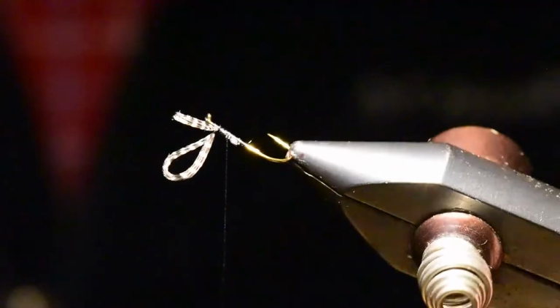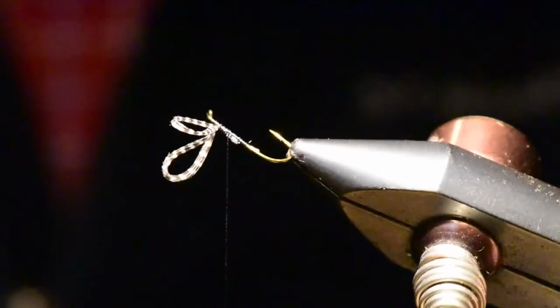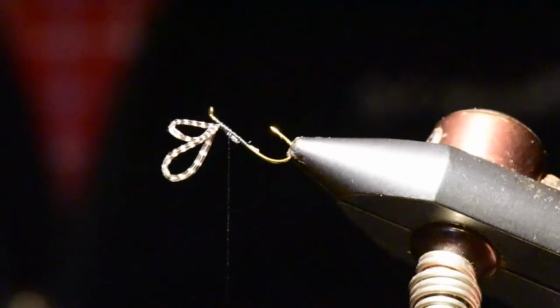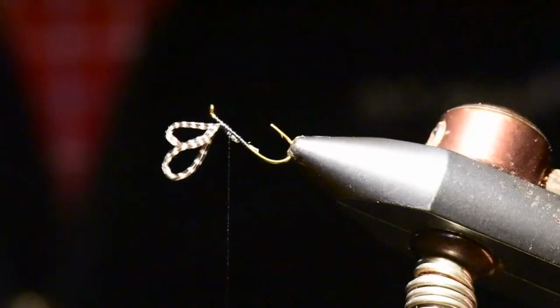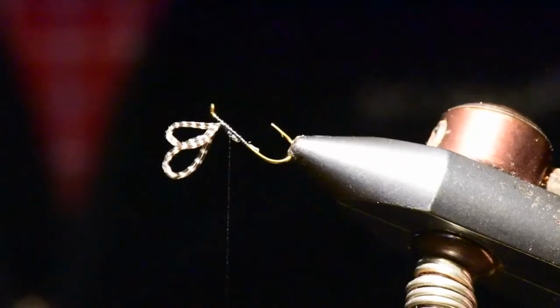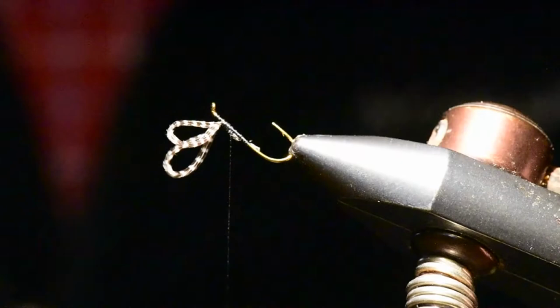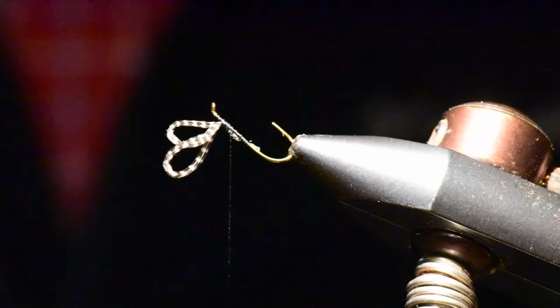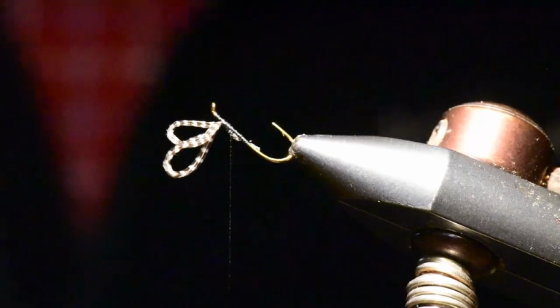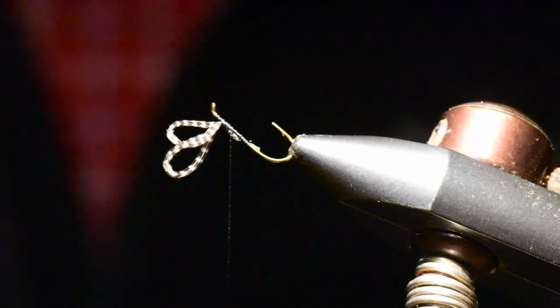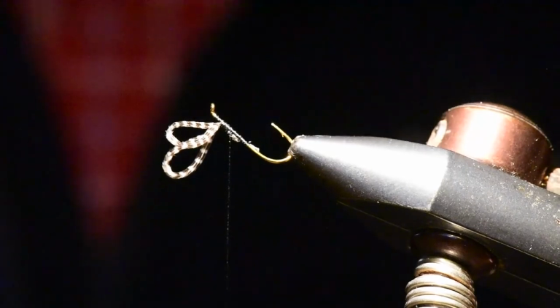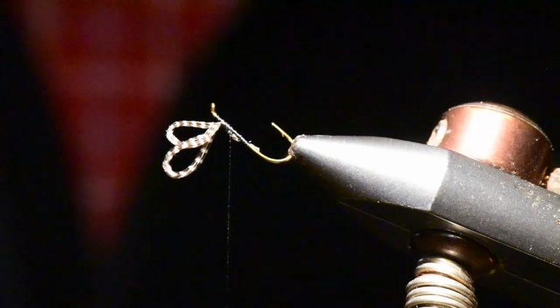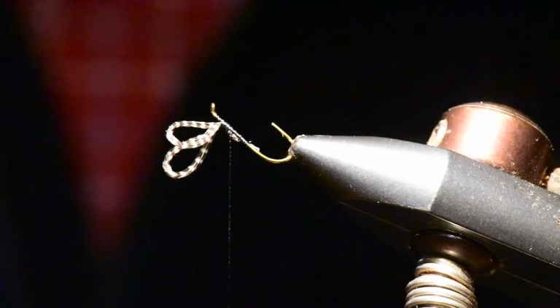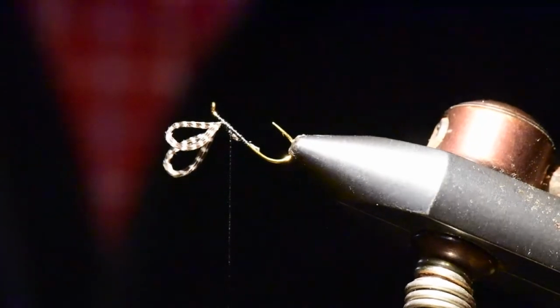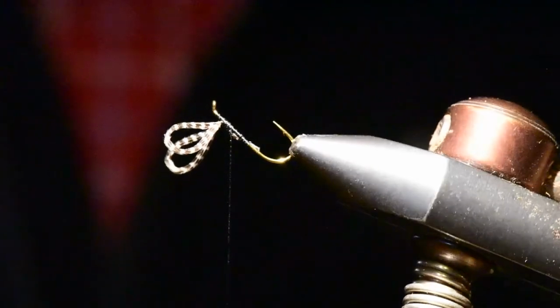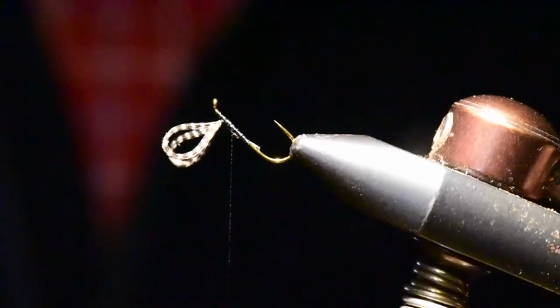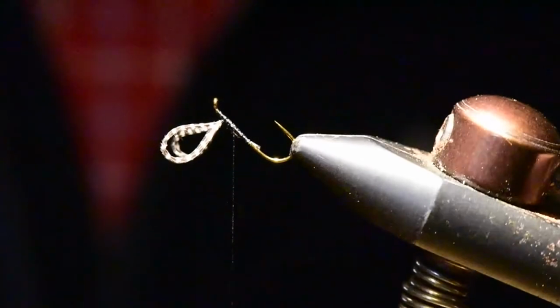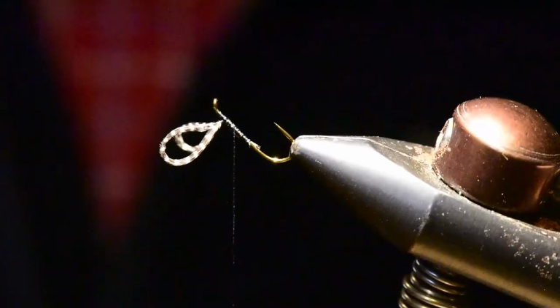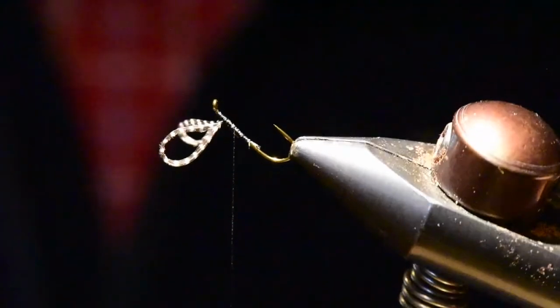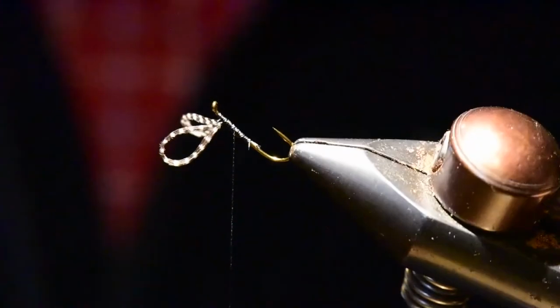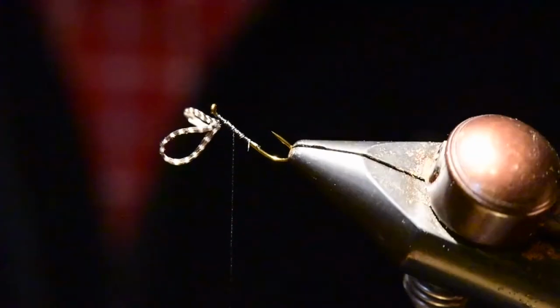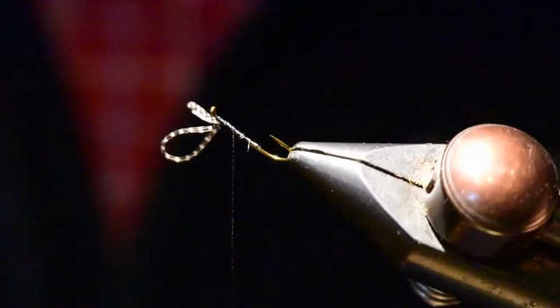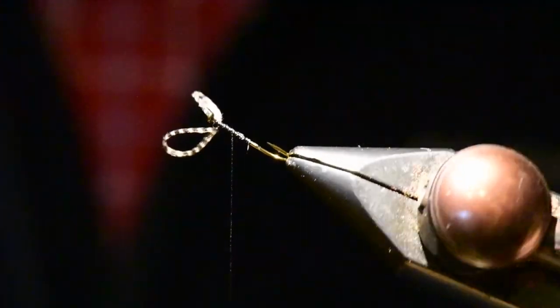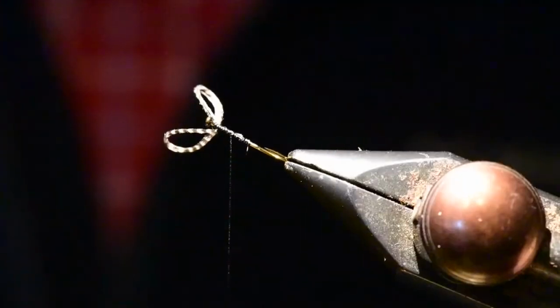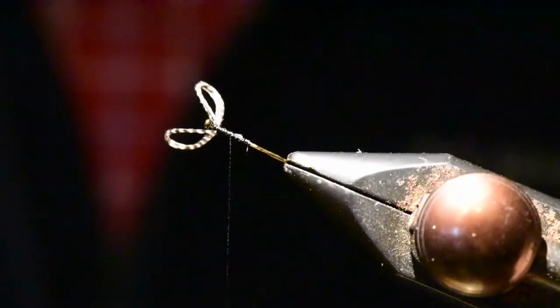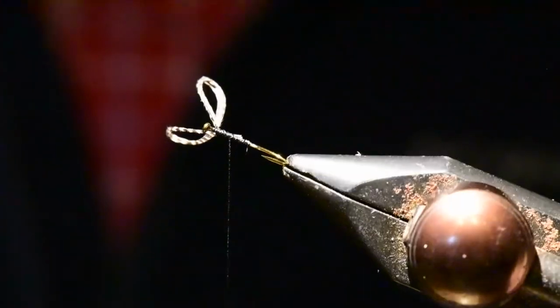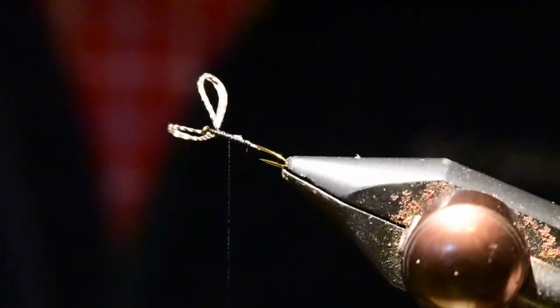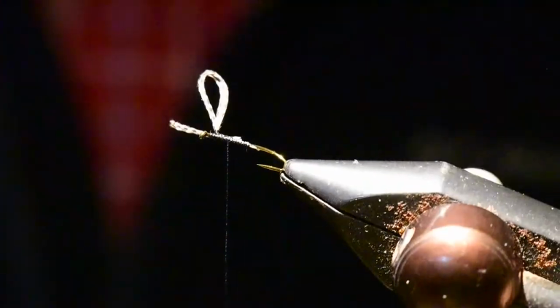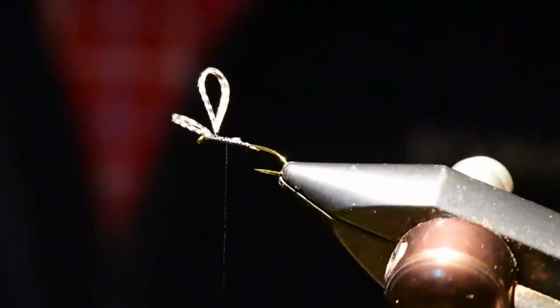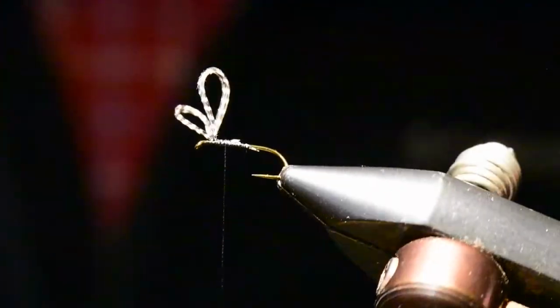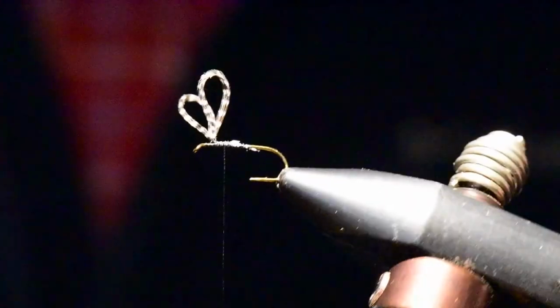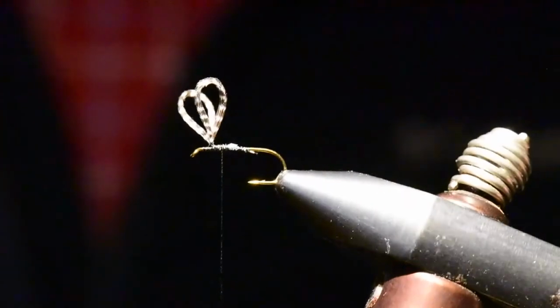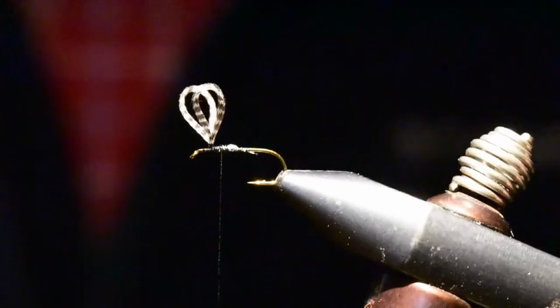Let me spin my vise around the wing and then turn it around so you can see the wing from all sides.